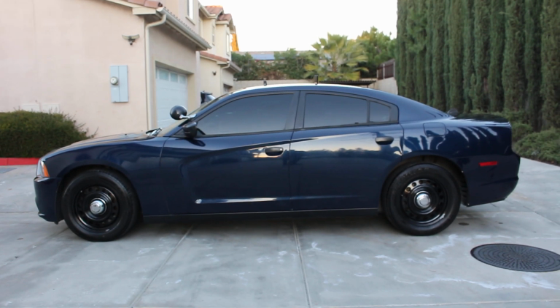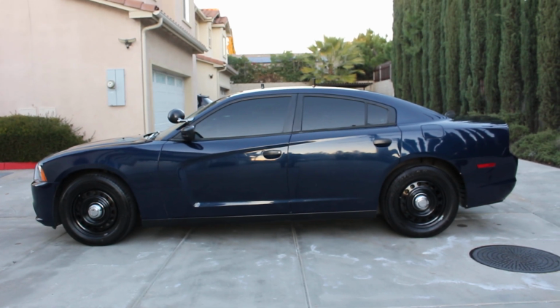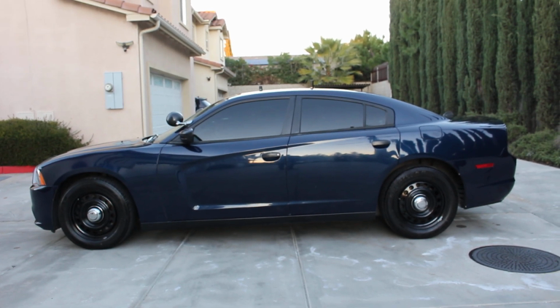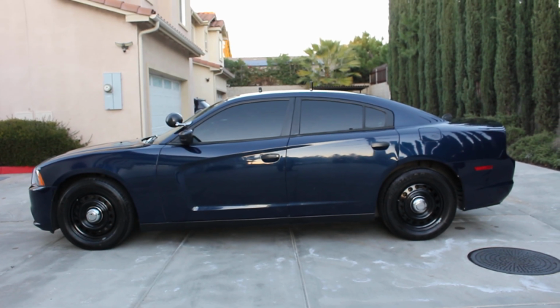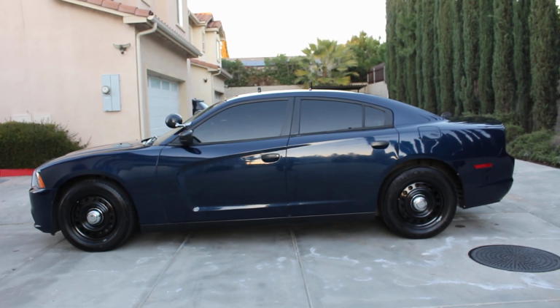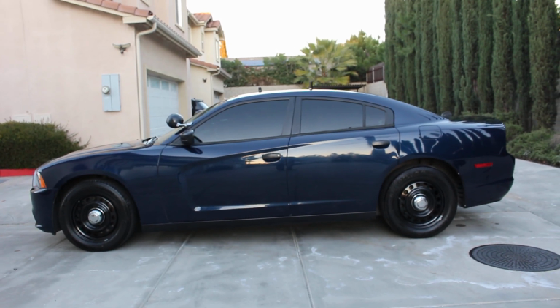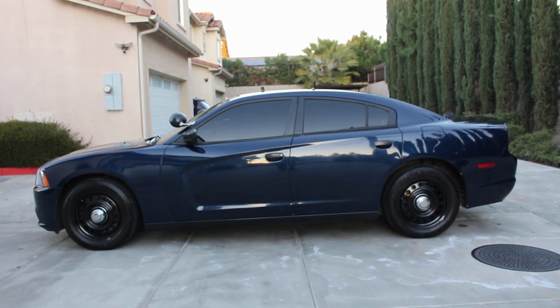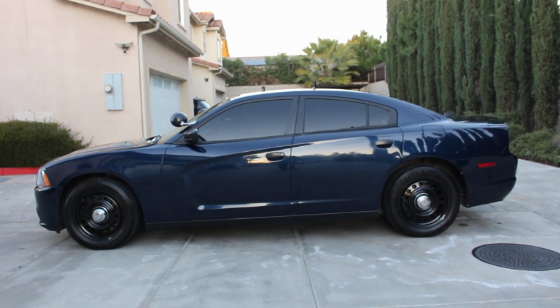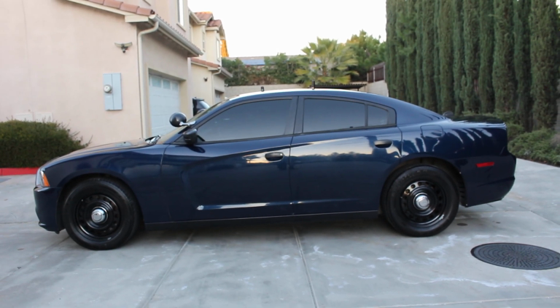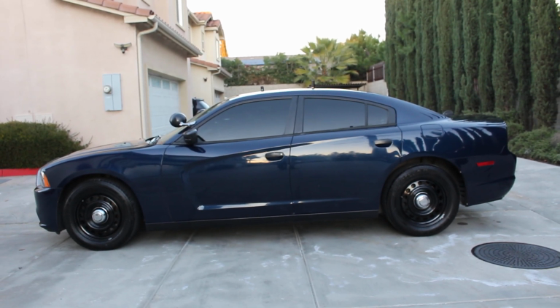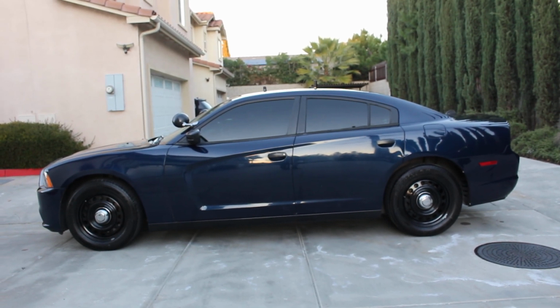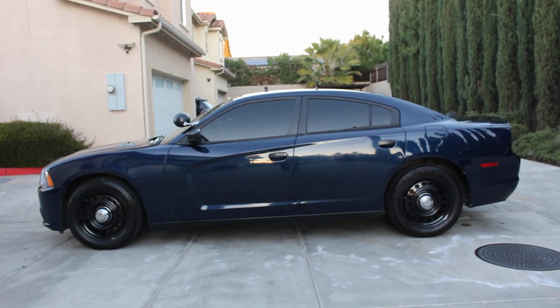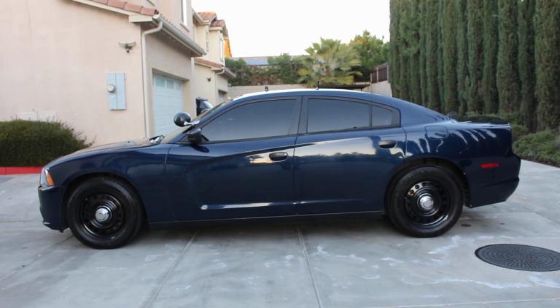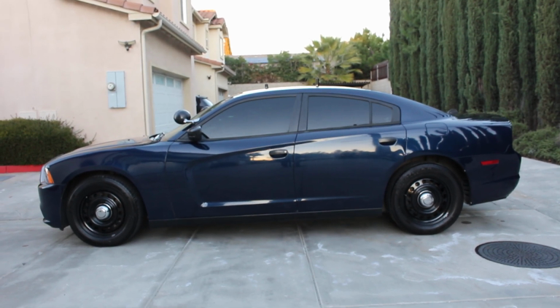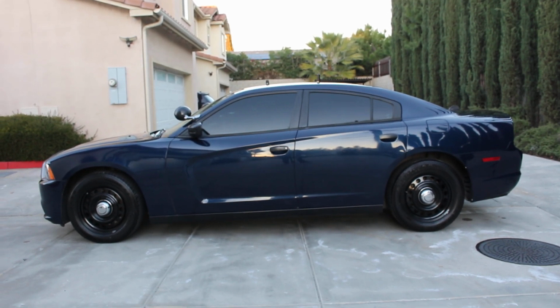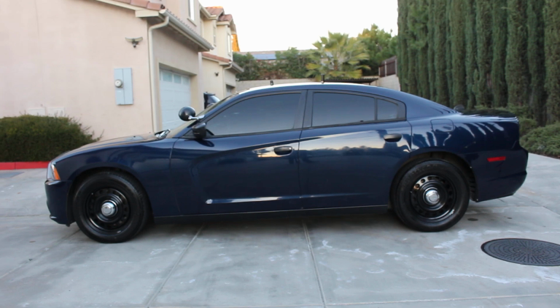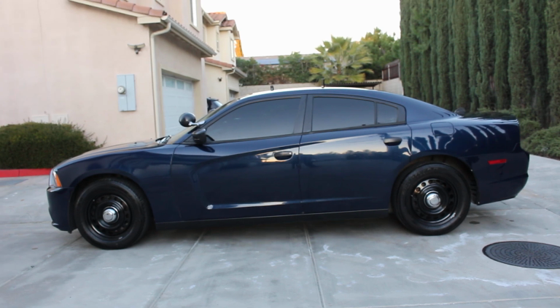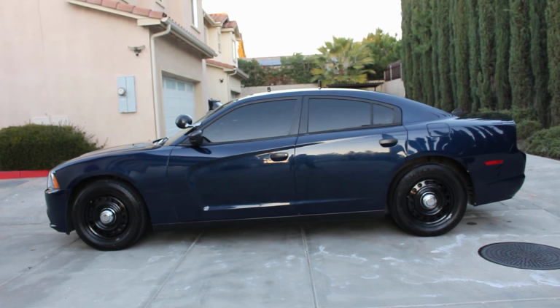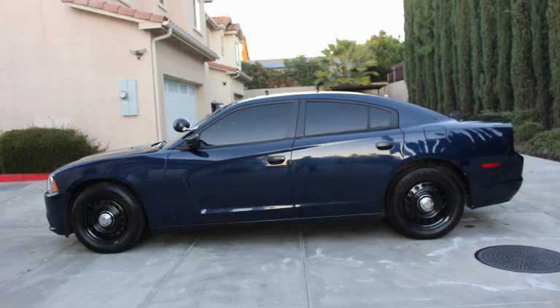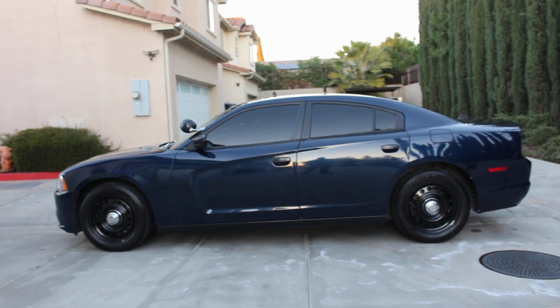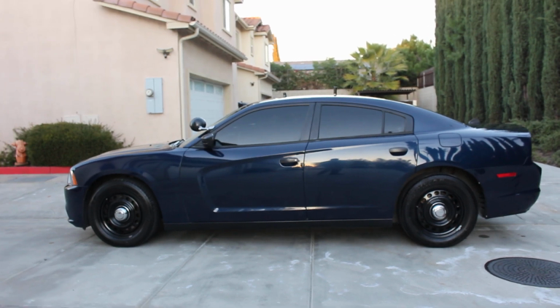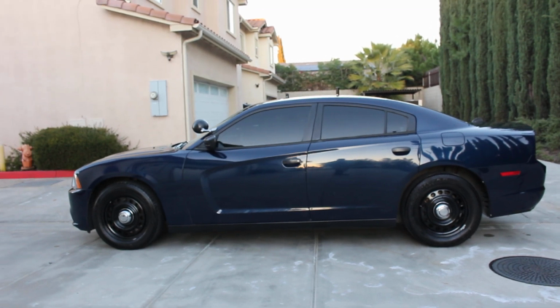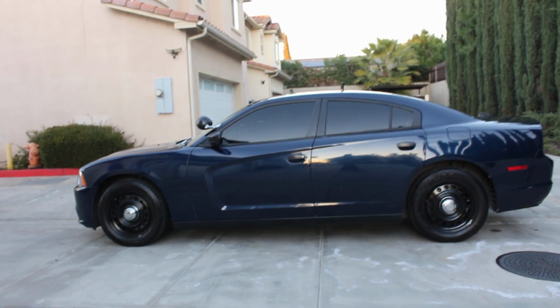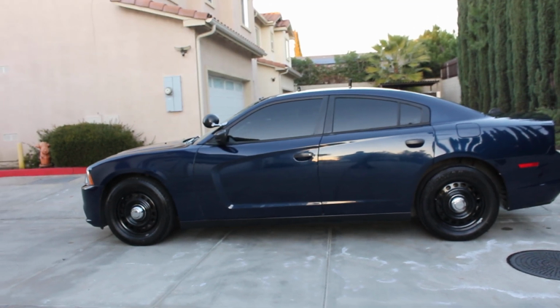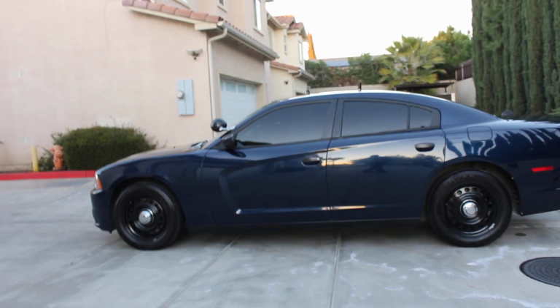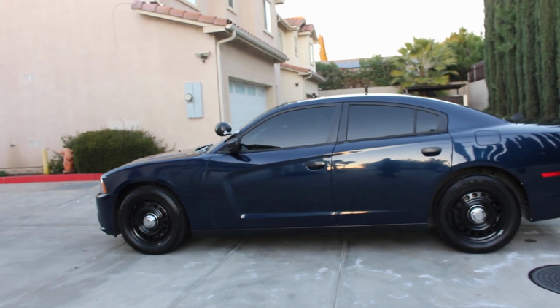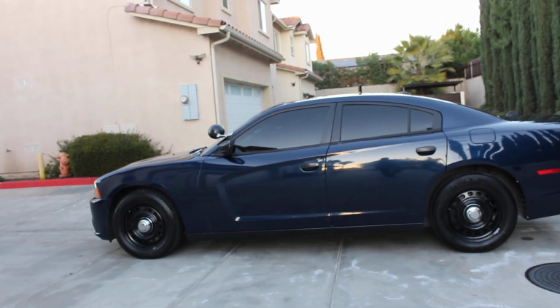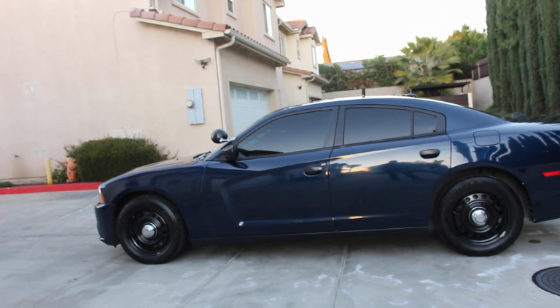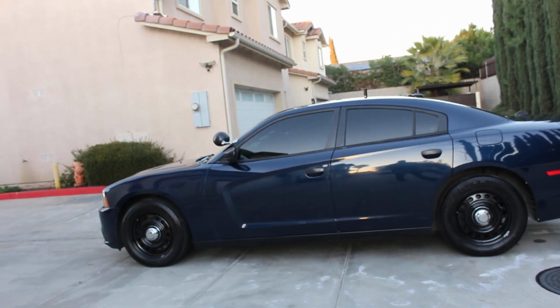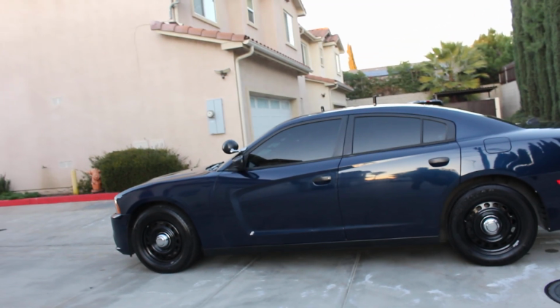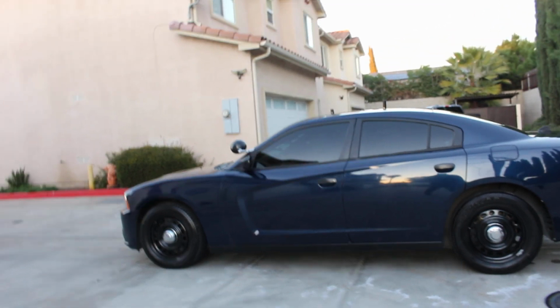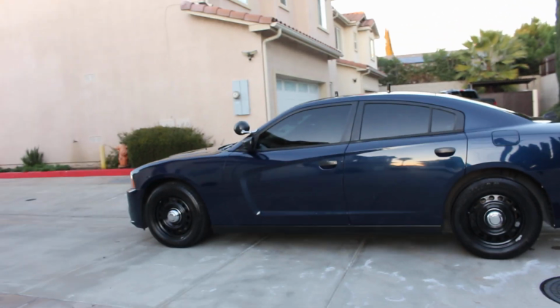Vehicle does have fresh new window tint all around. That's going to be a medium shade — not too dark, not too light. Perfect color combination for this unit.